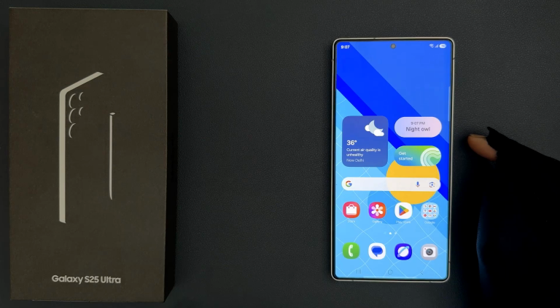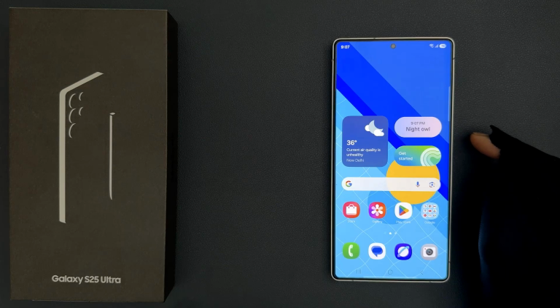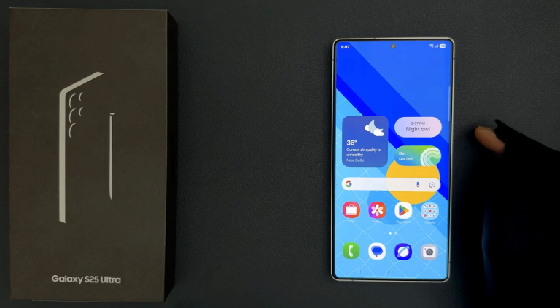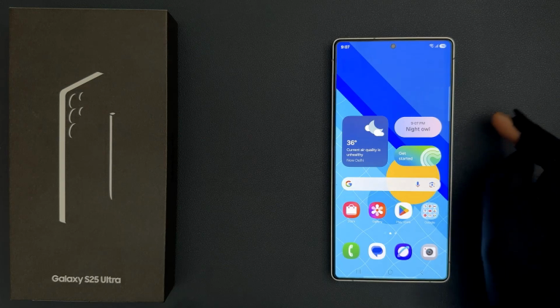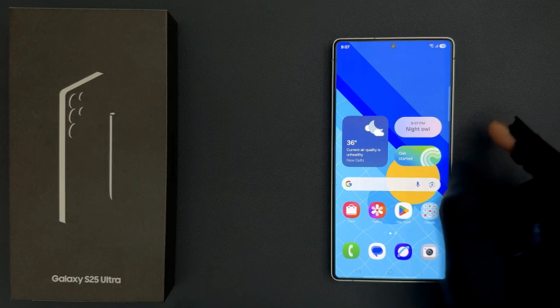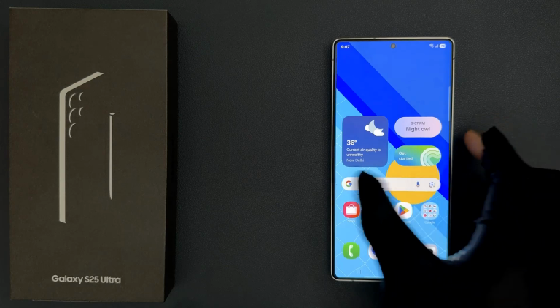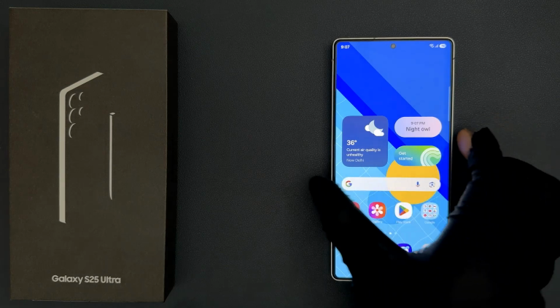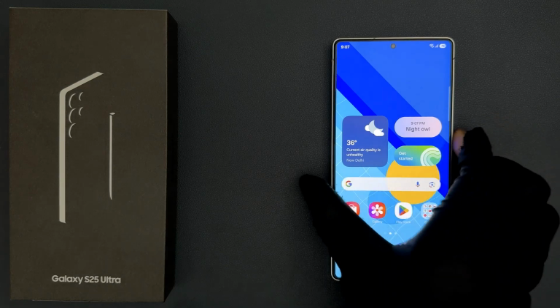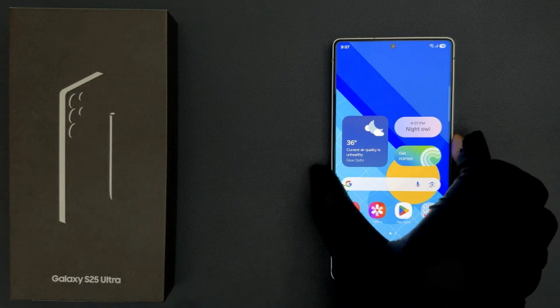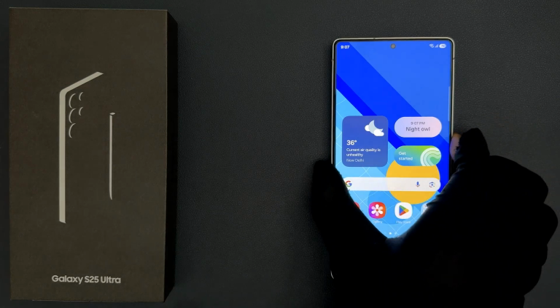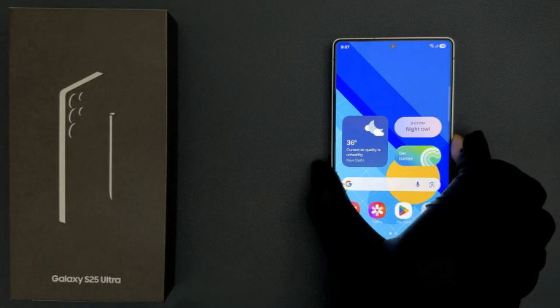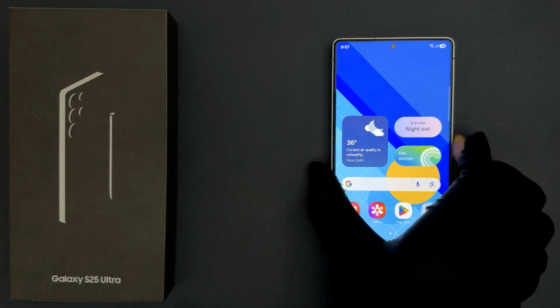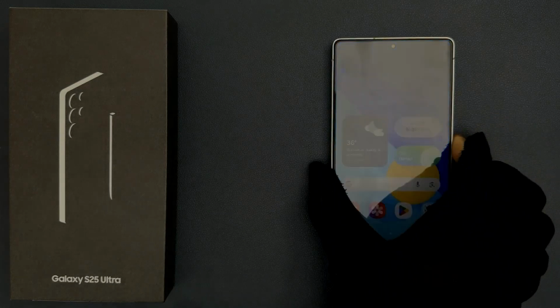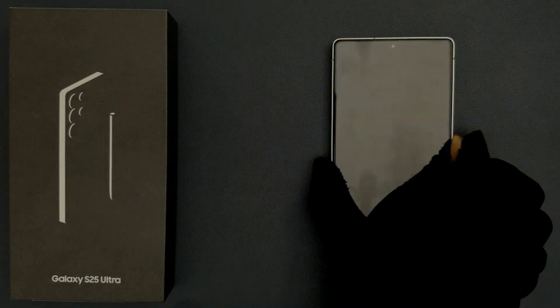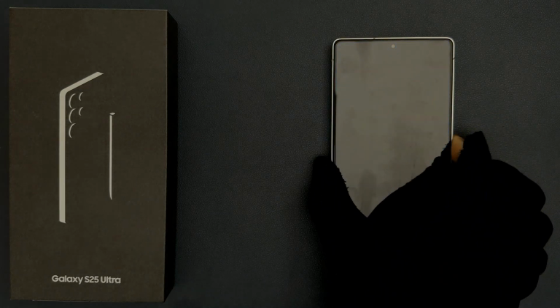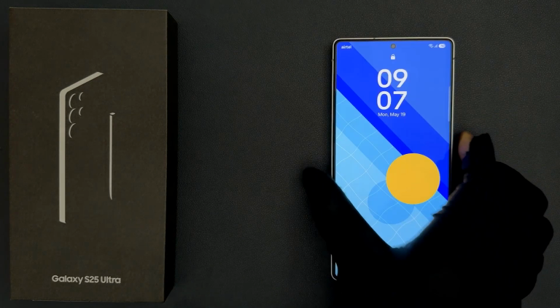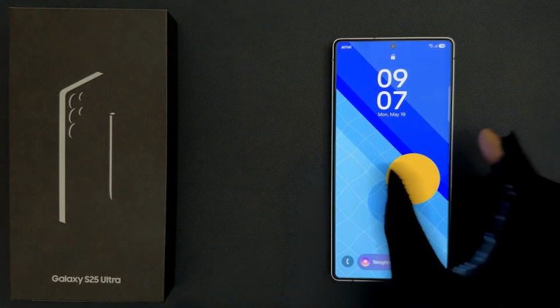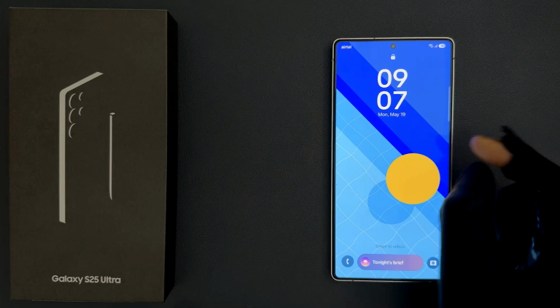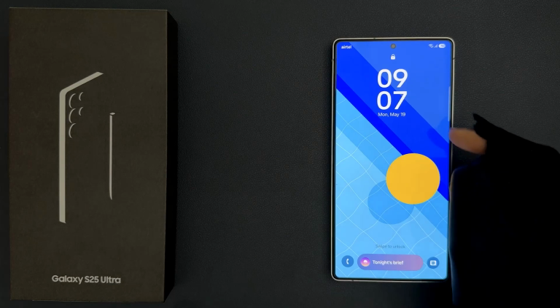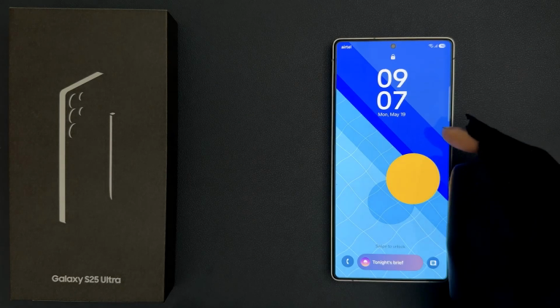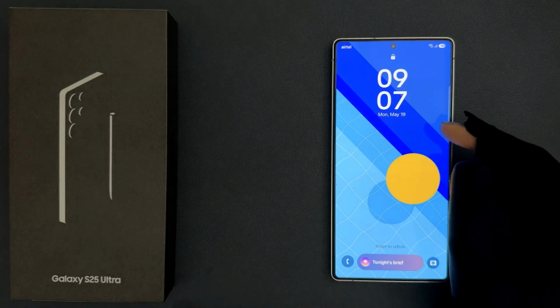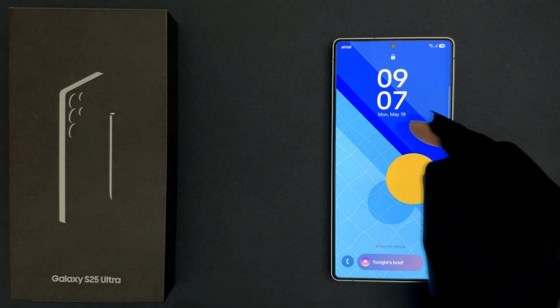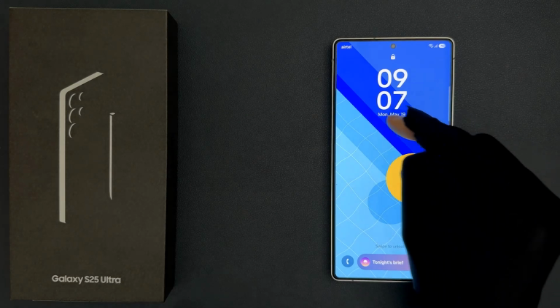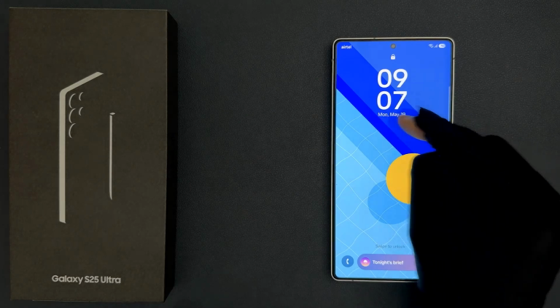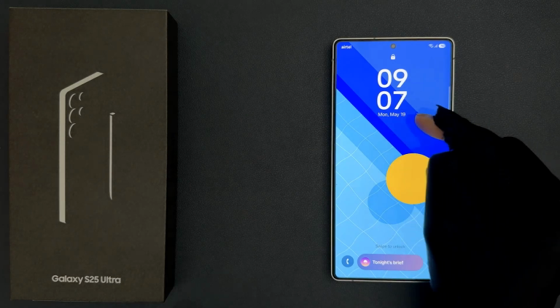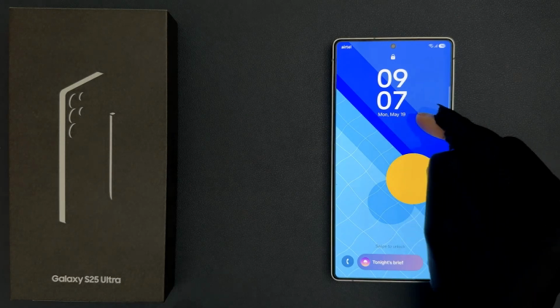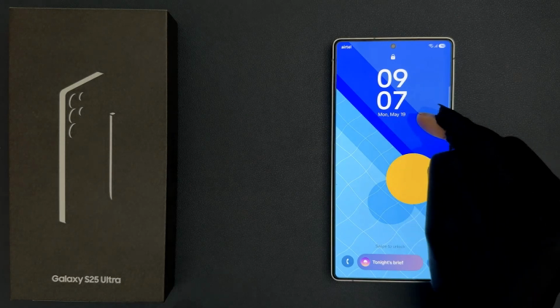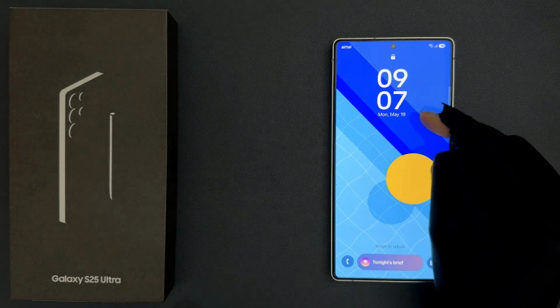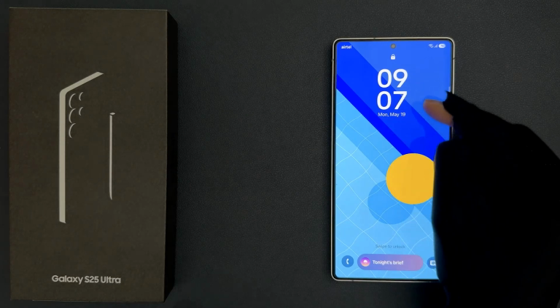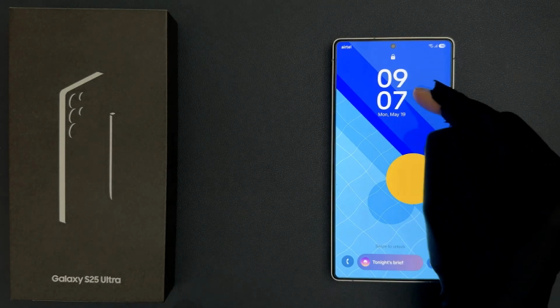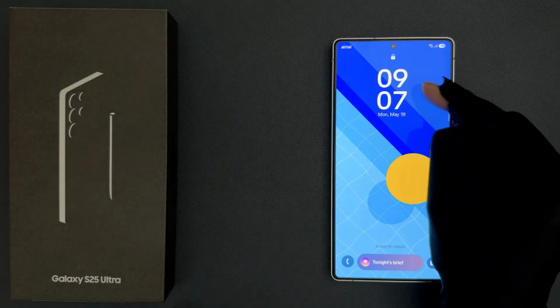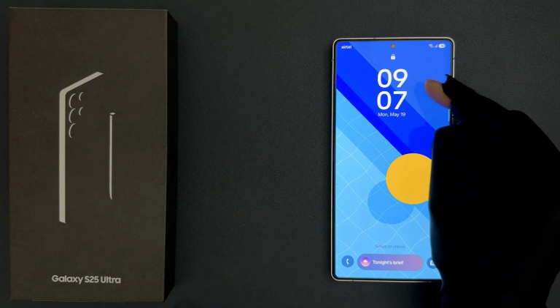So if I go to my lock screen, you can see the date is showing below the clock.